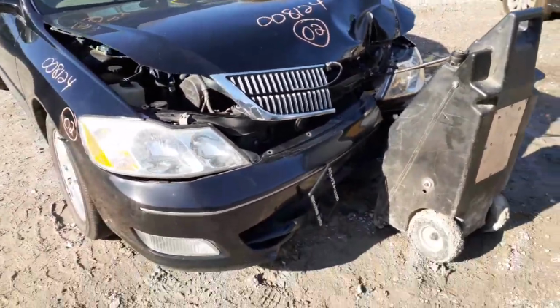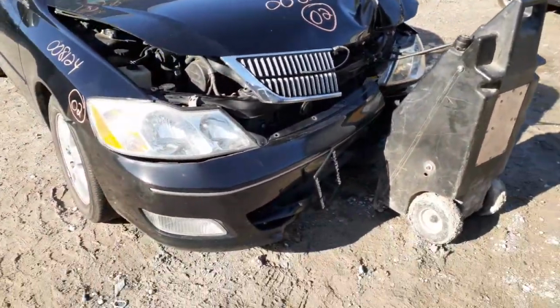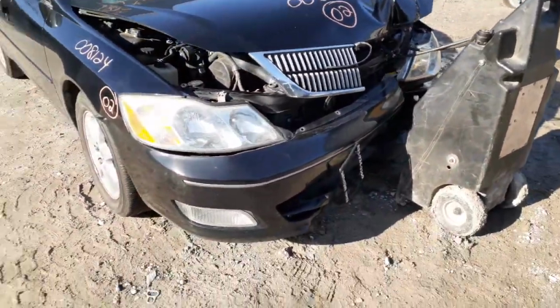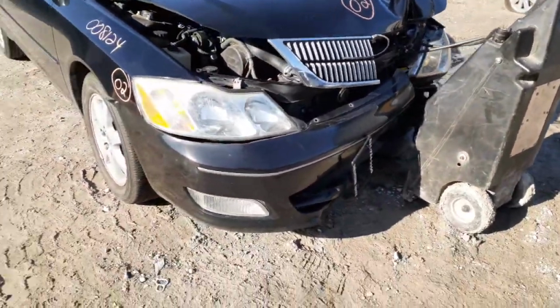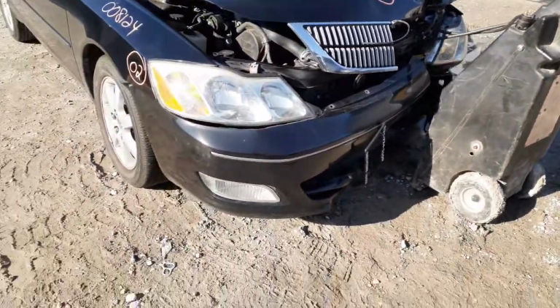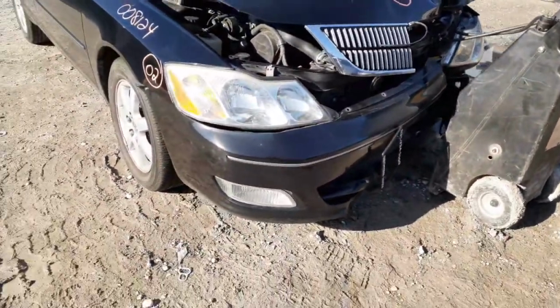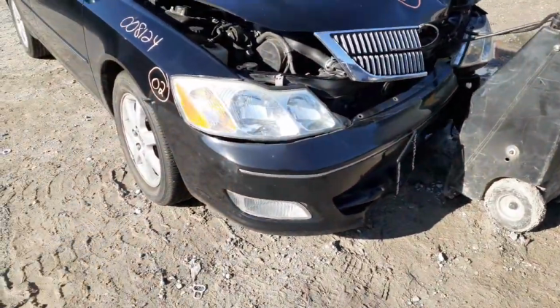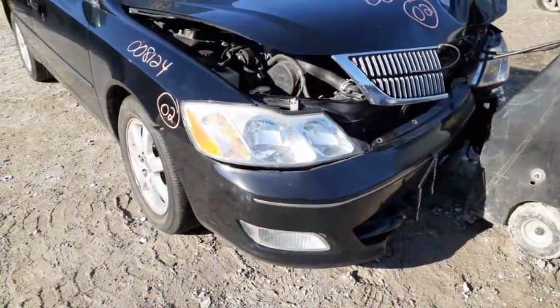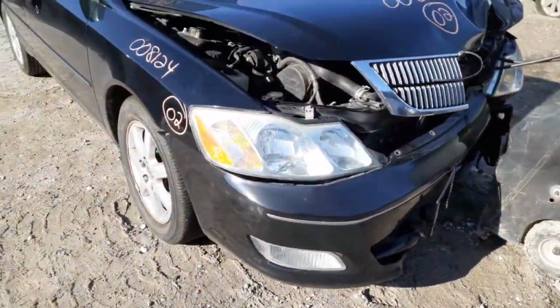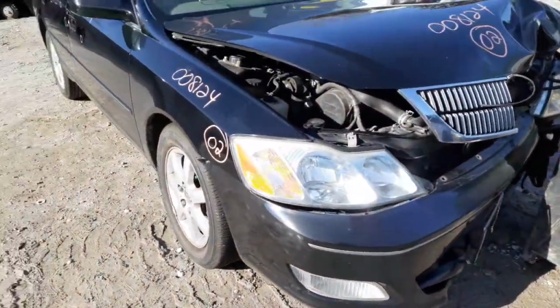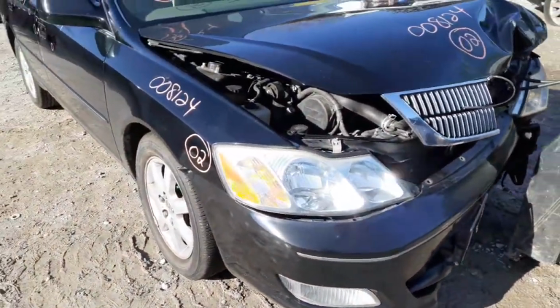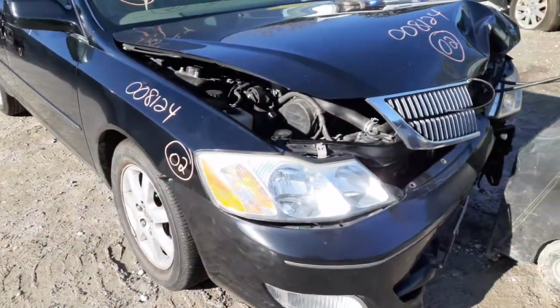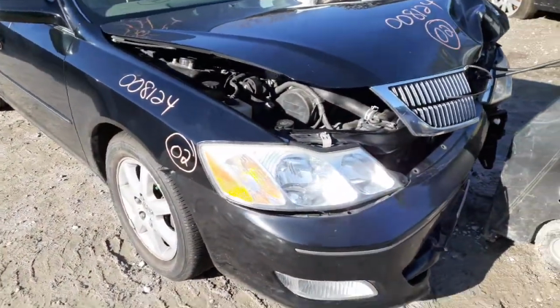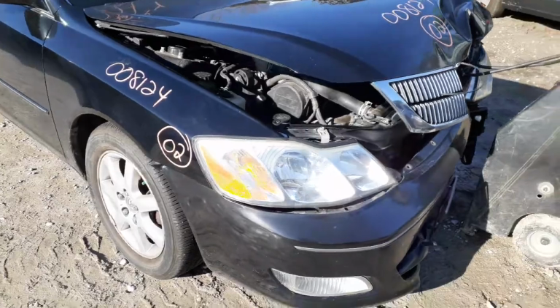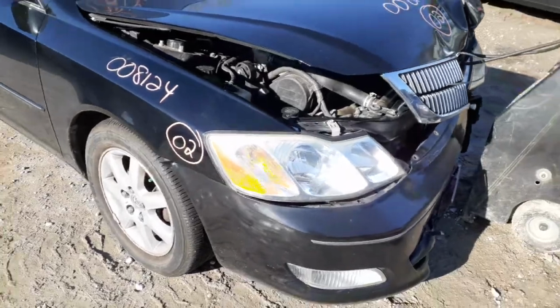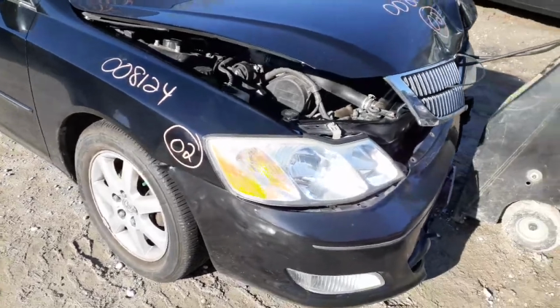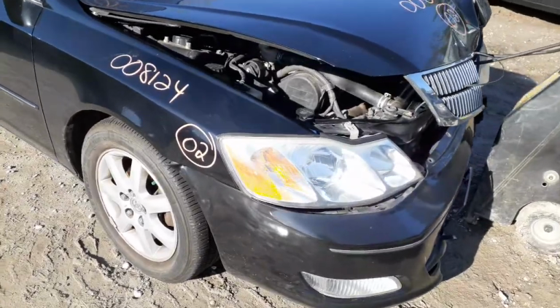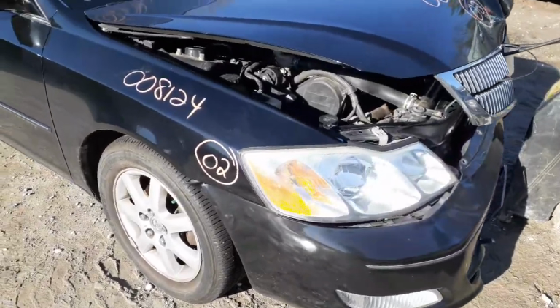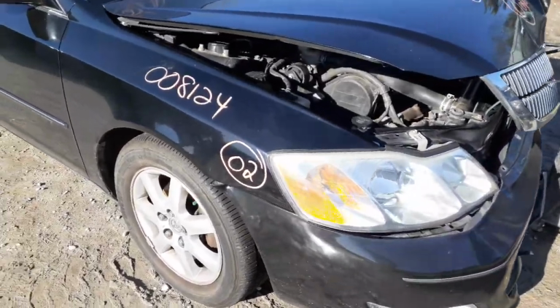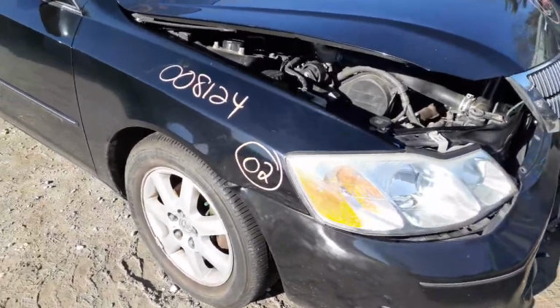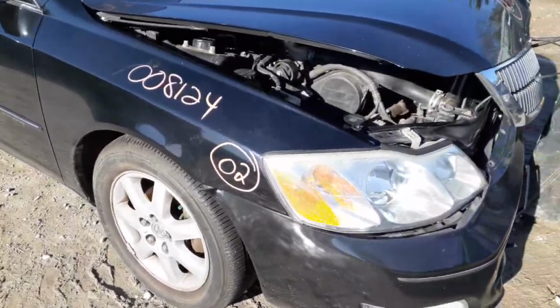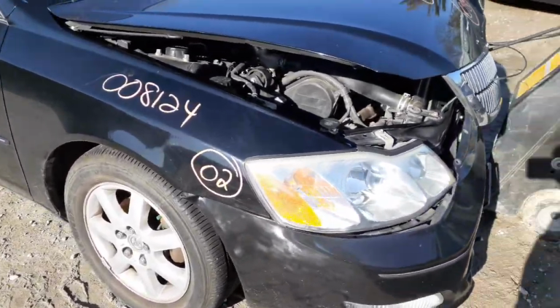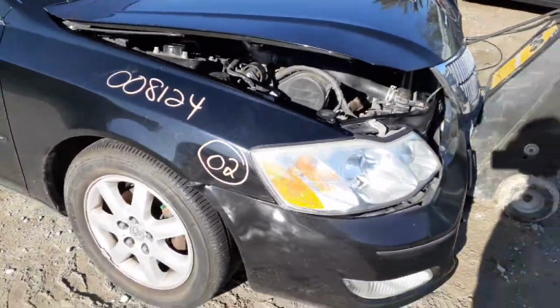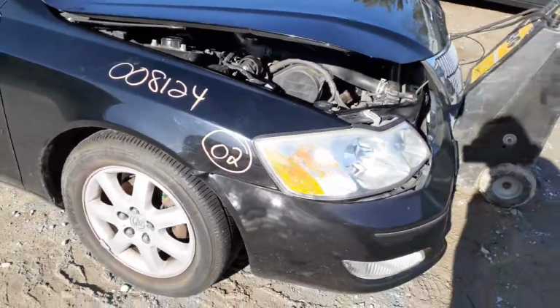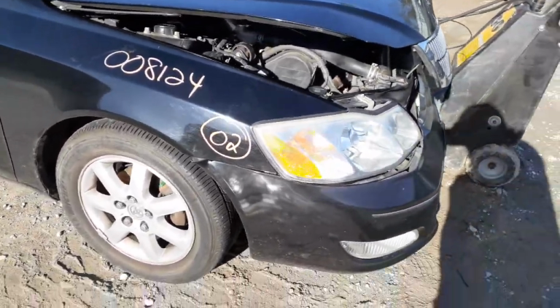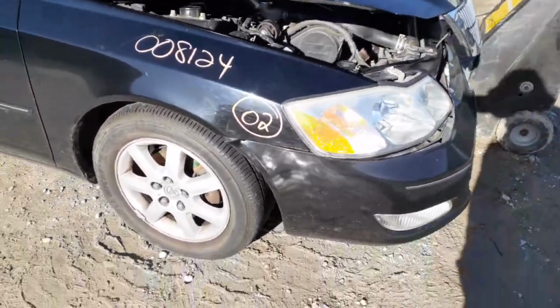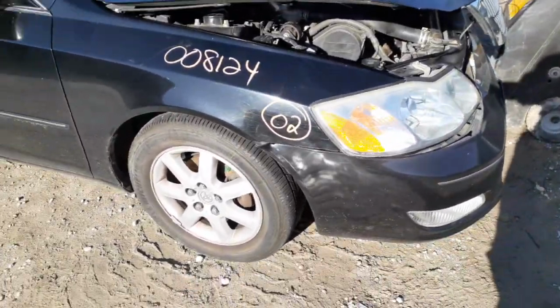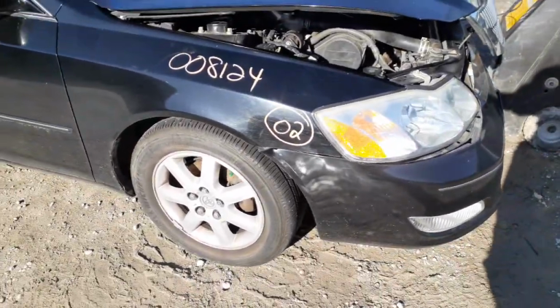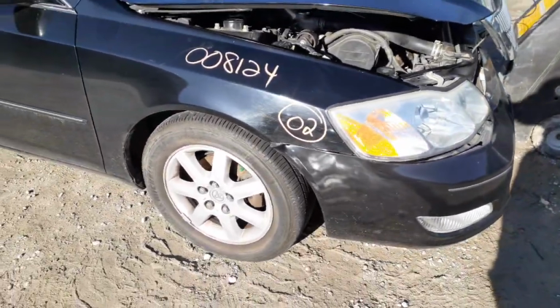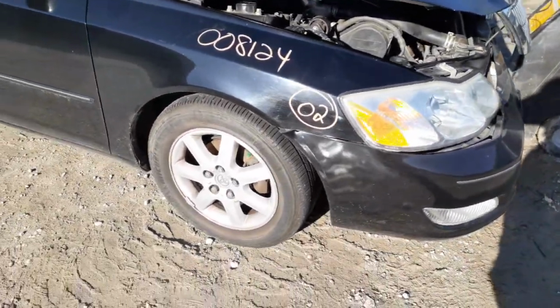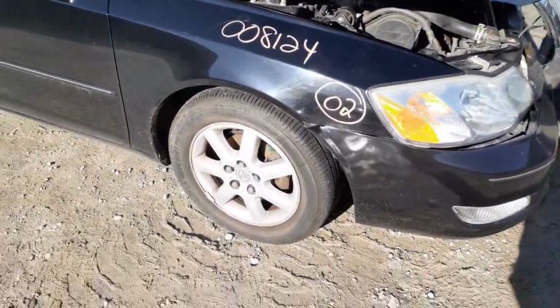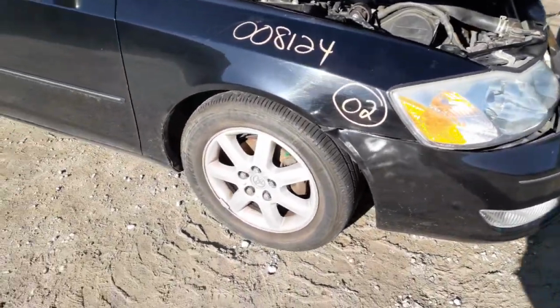We got a right-side fog light, we got a right-side headlight. These are halogen headlights. You do have a right-side fender.